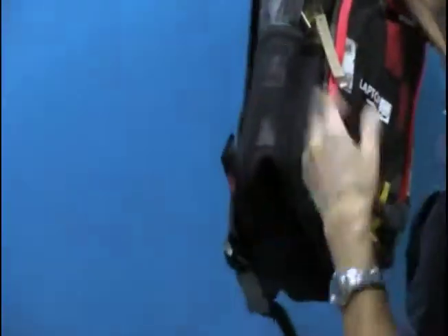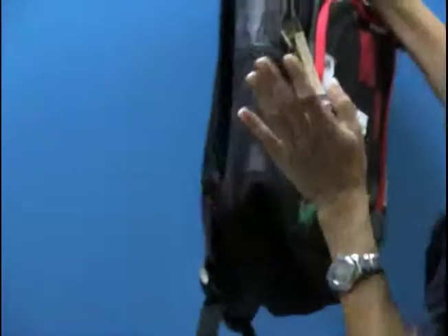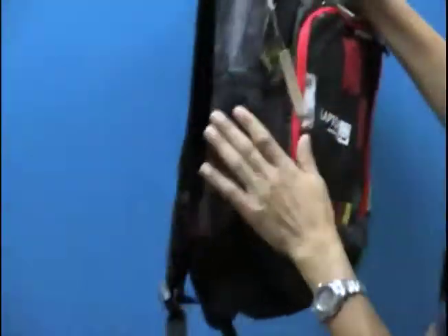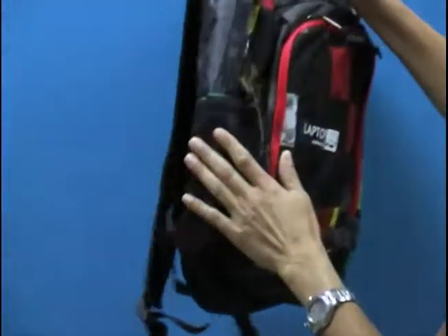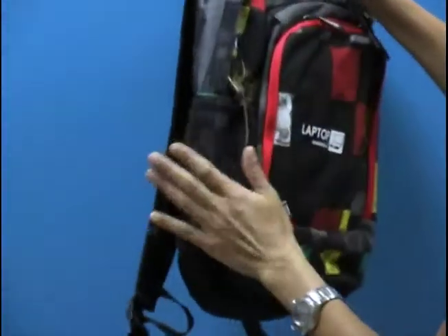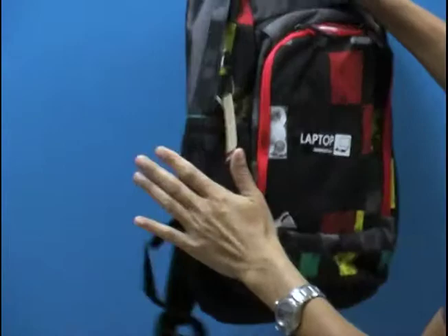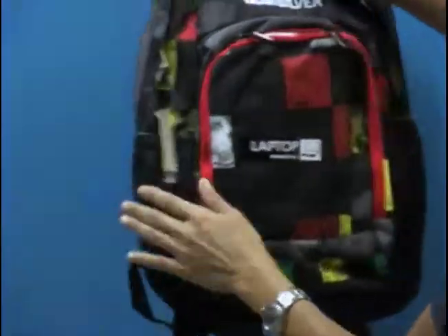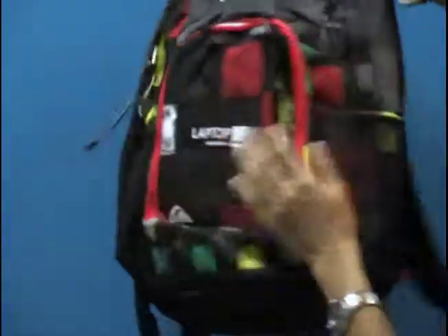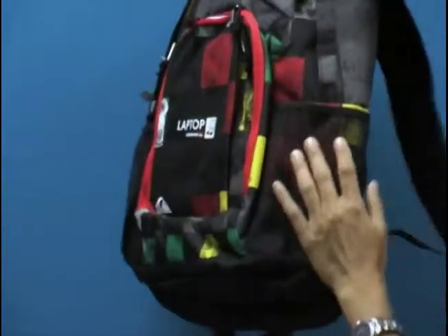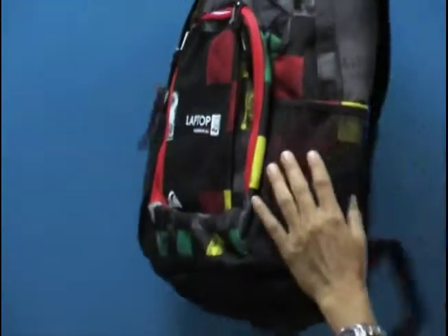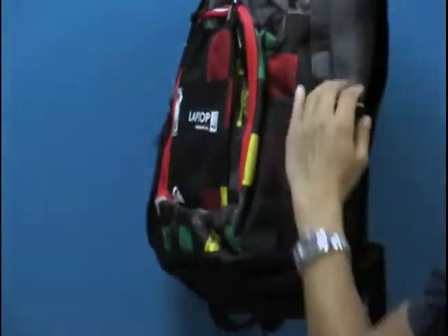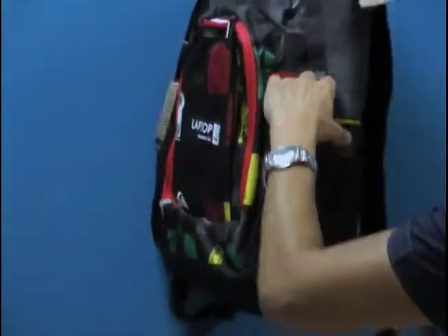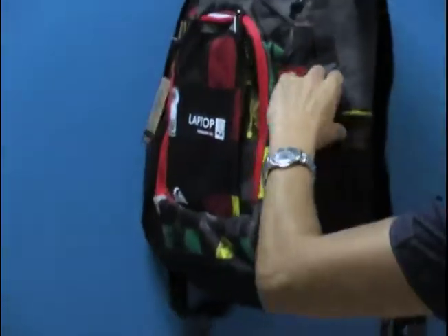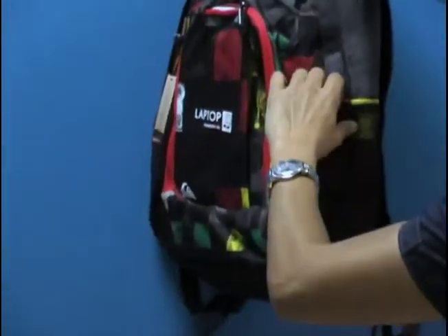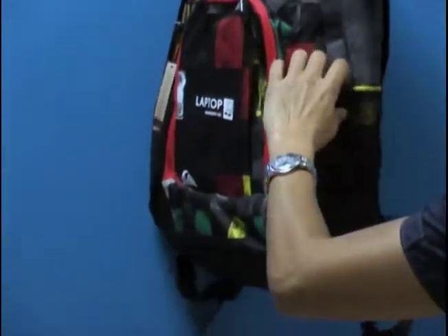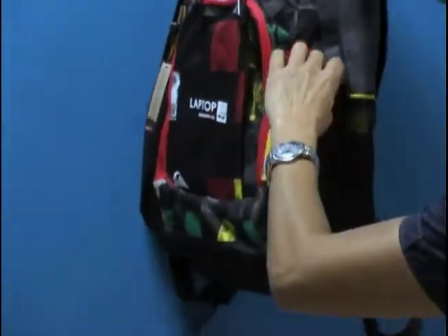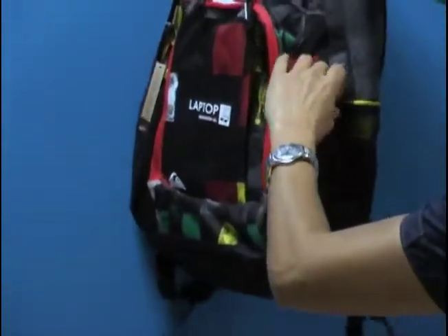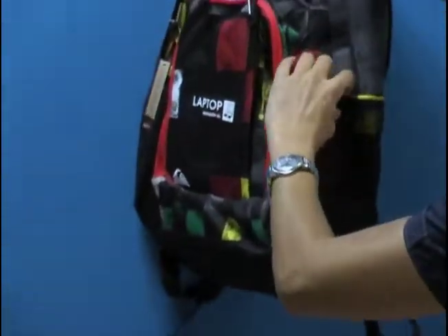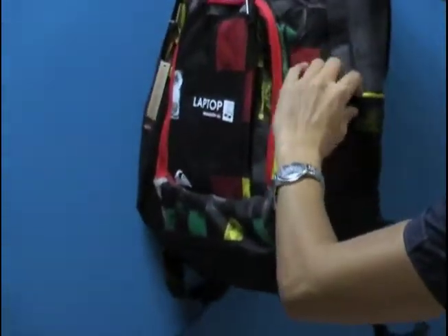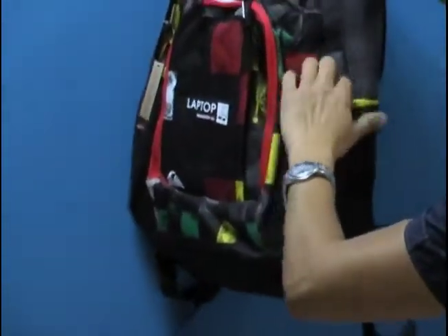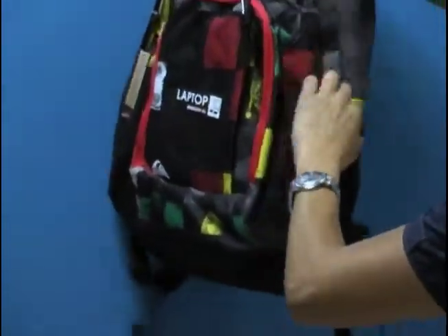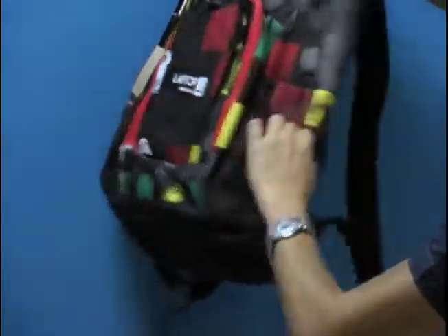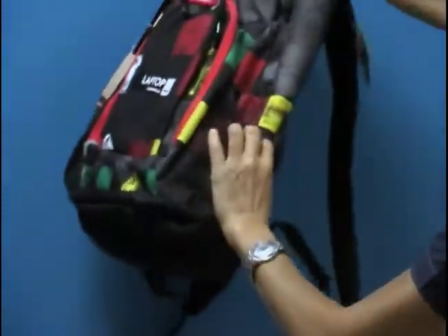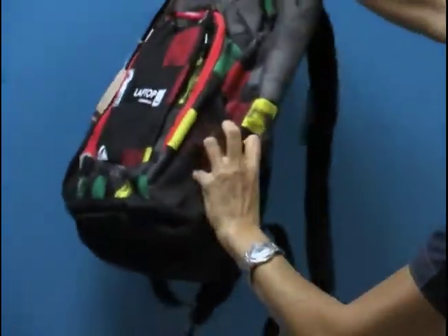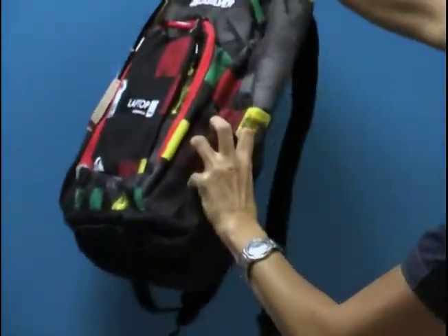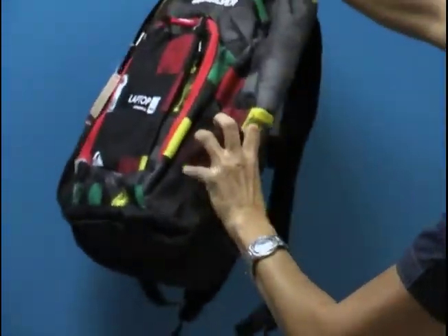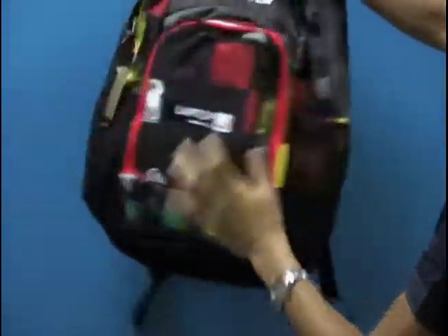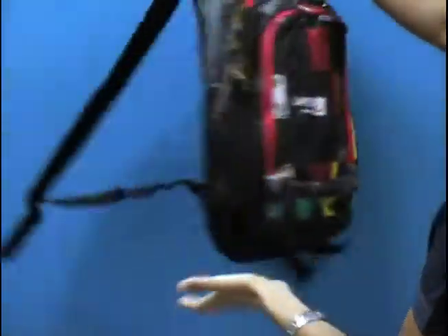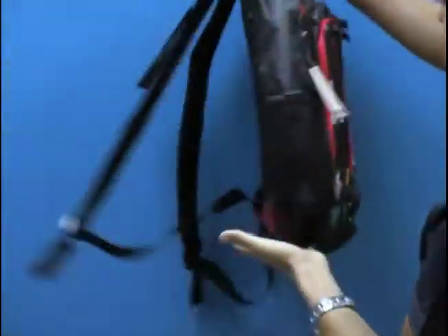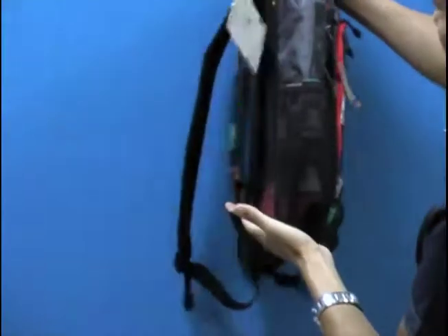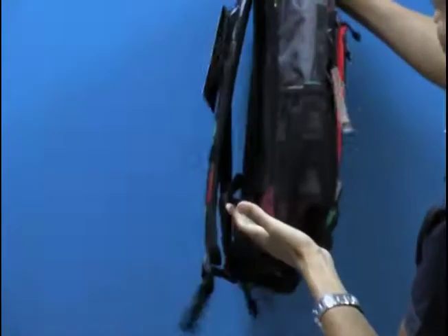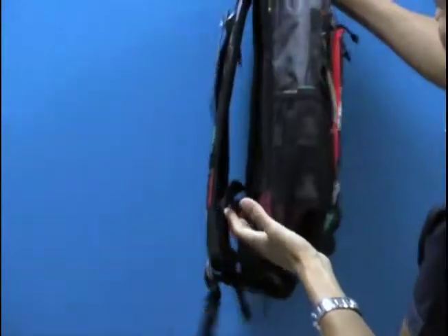Those mesh side pockets are here. Again, great for gear or if you want to put water bottles here on the side.